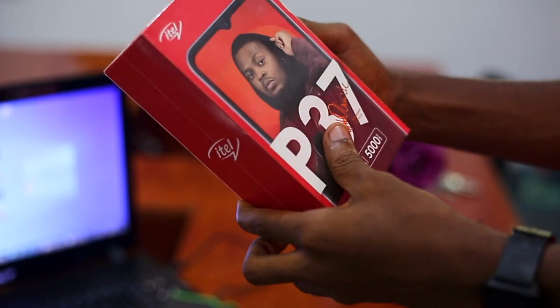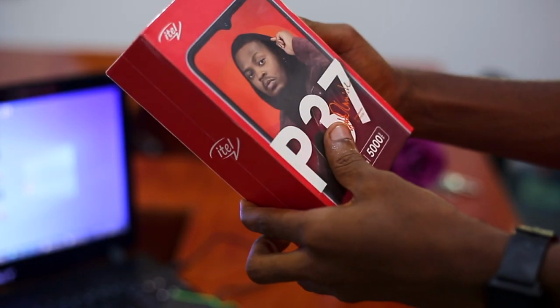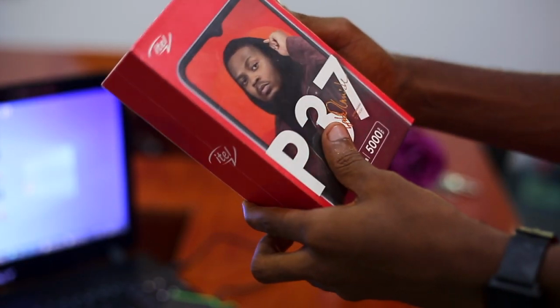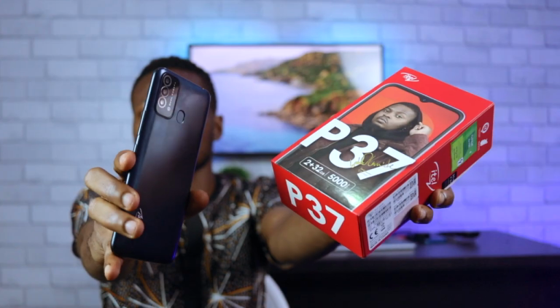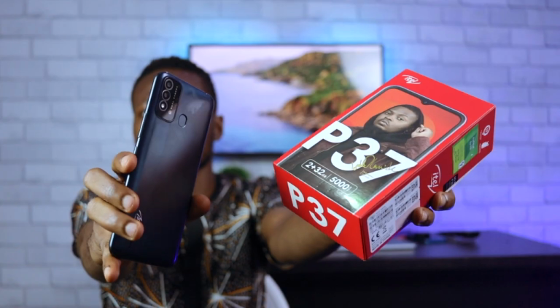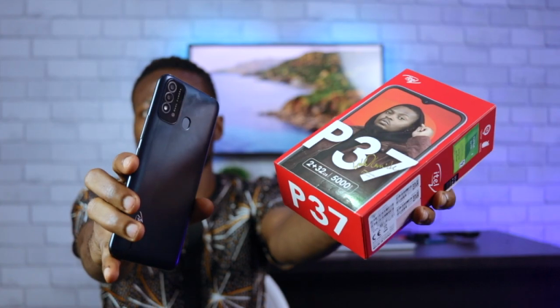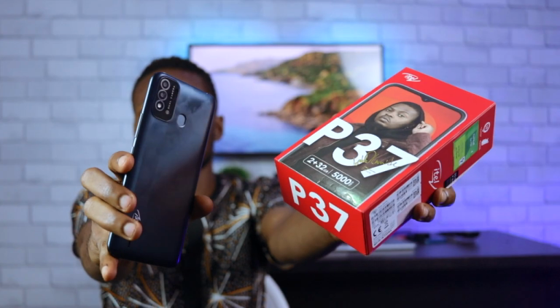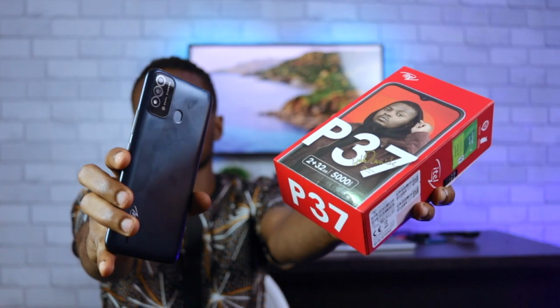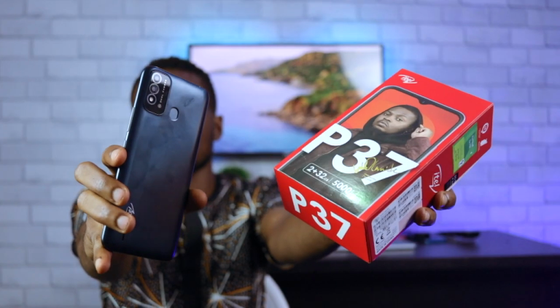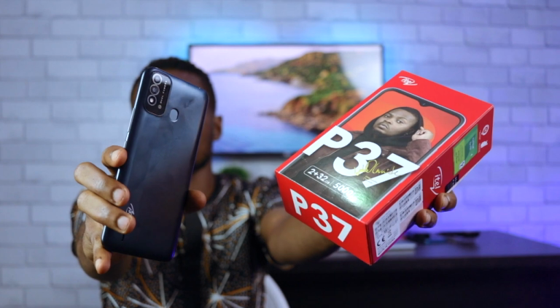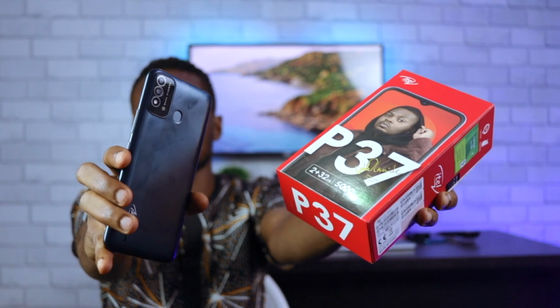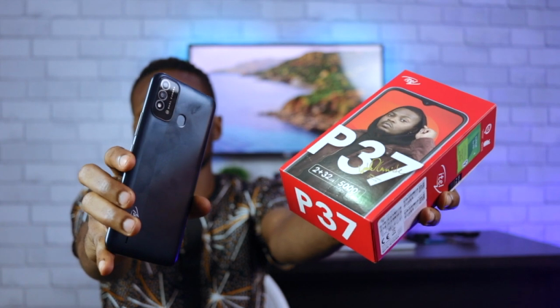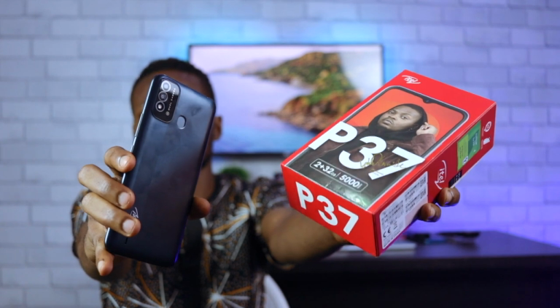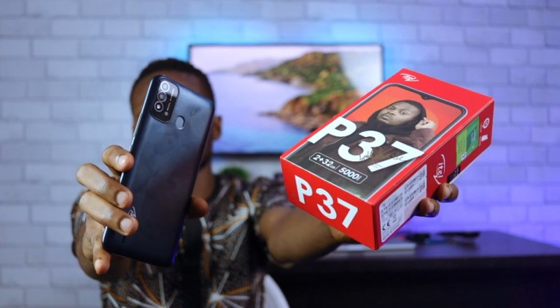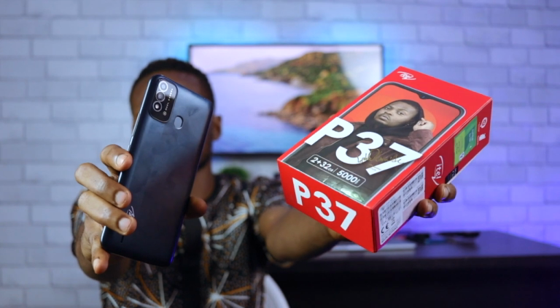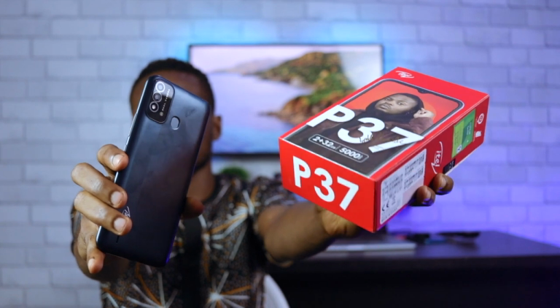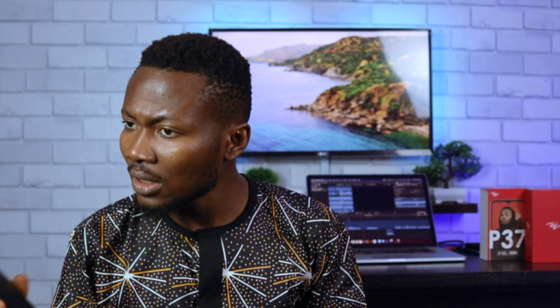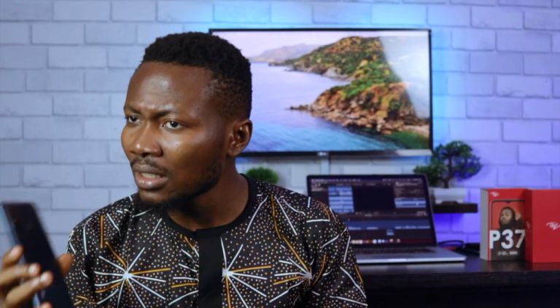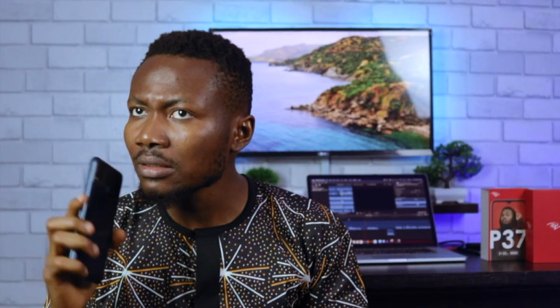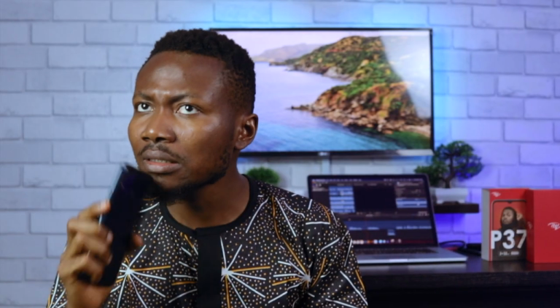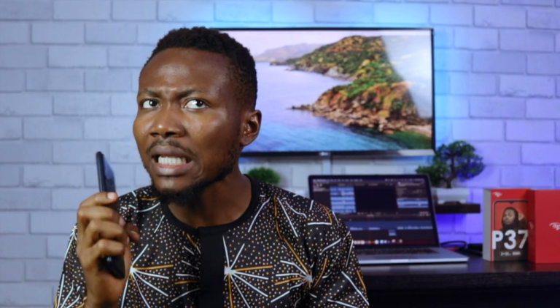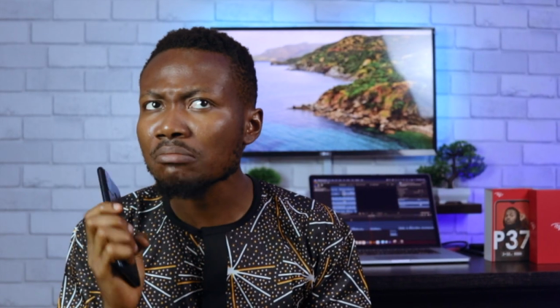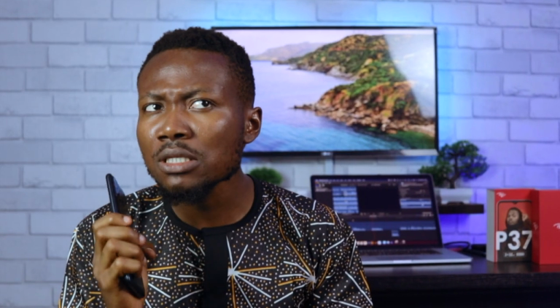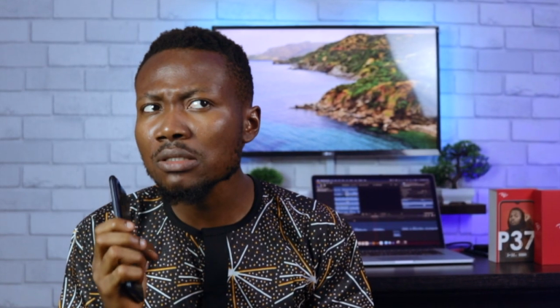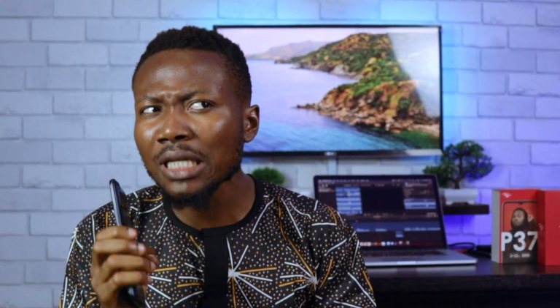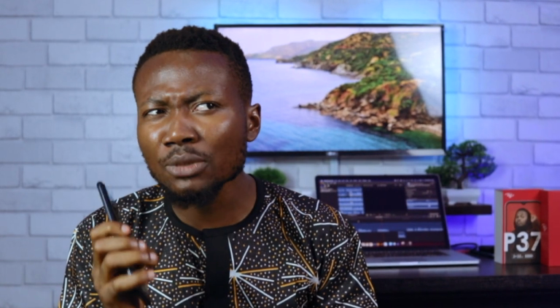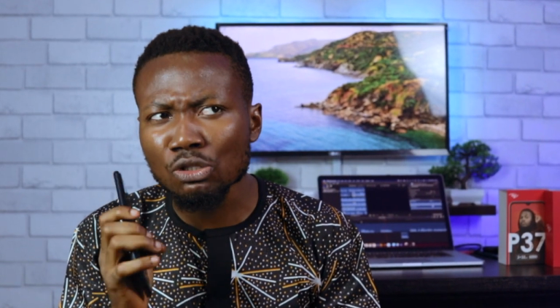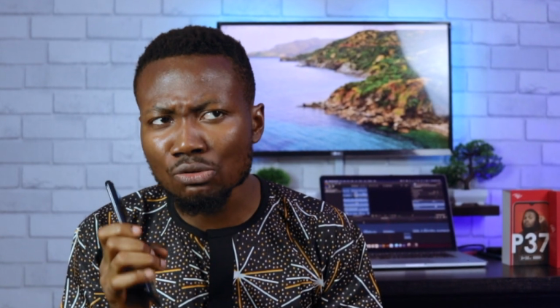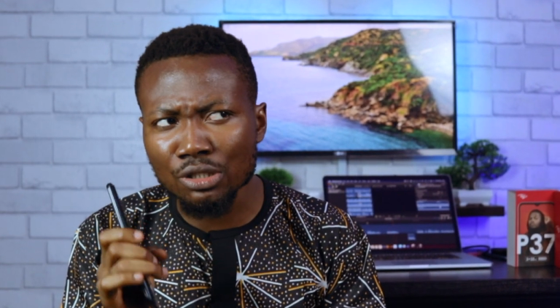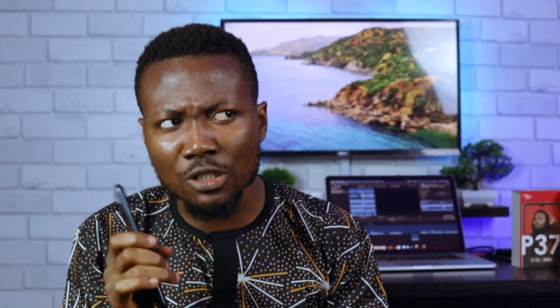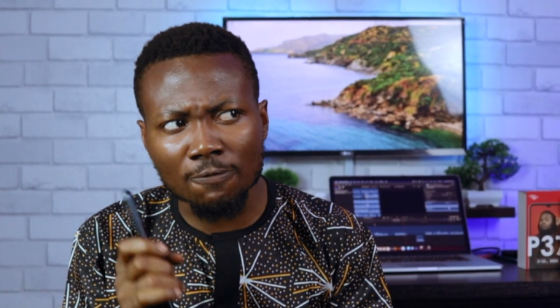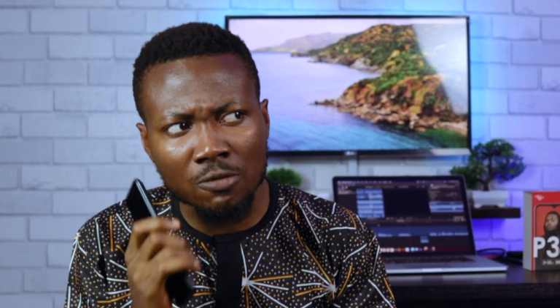Olamide signed this one with a golden pen, which means Olamide is using this phone.